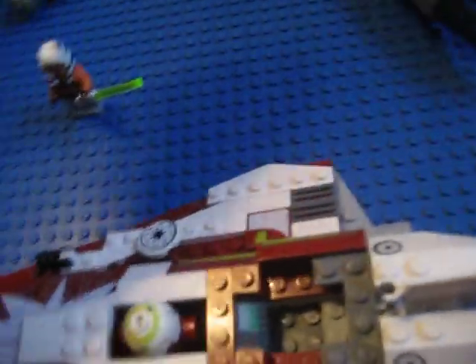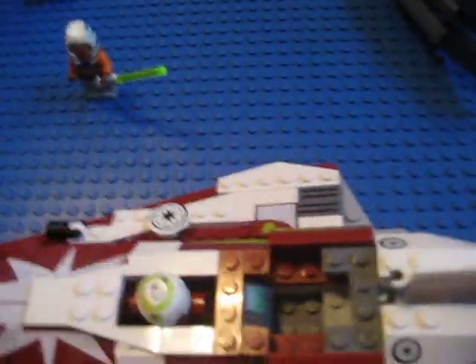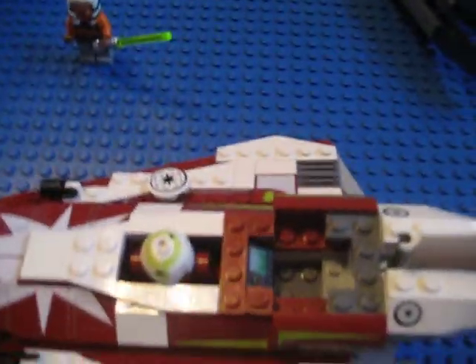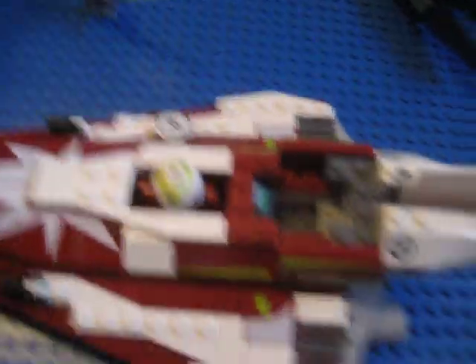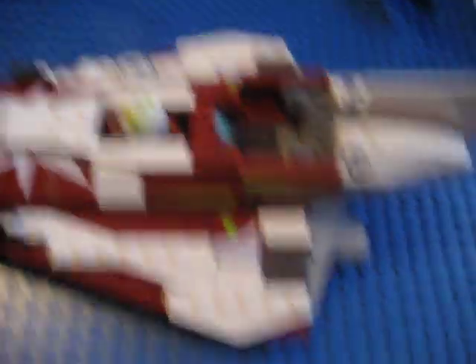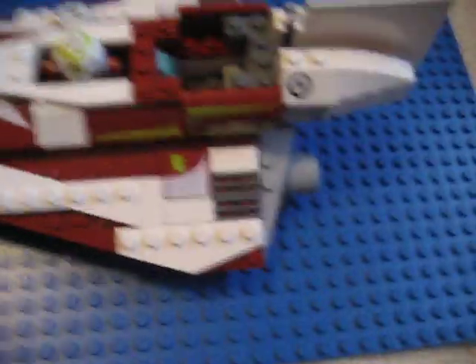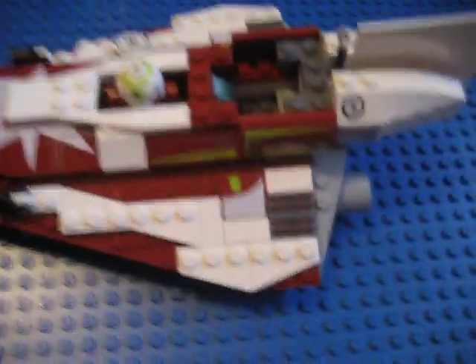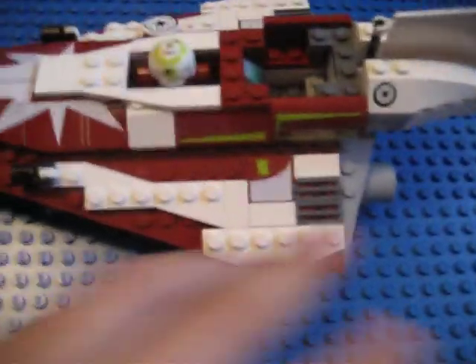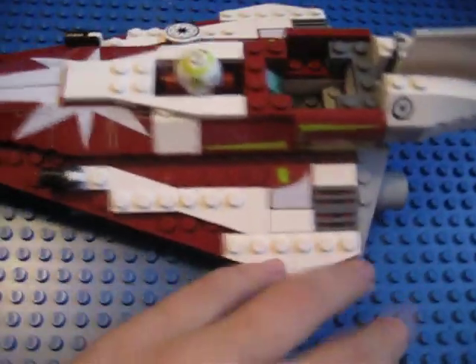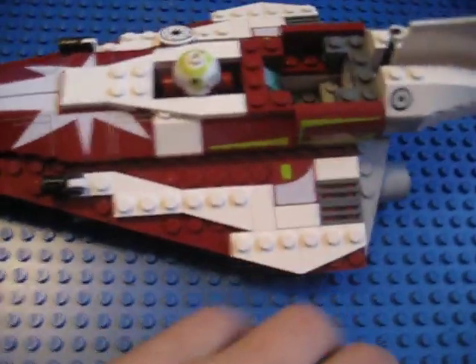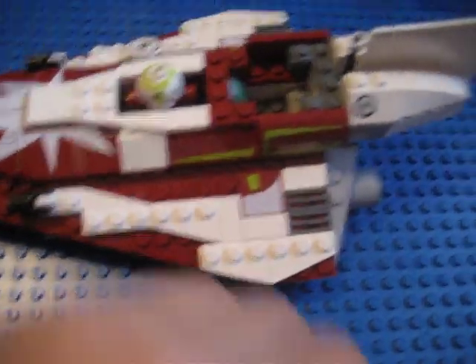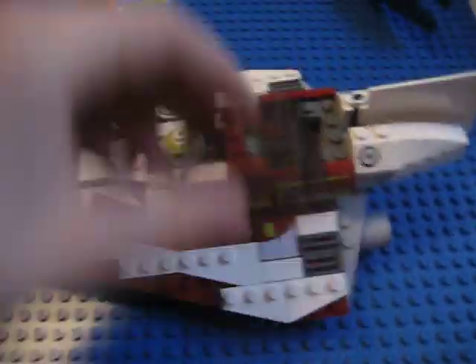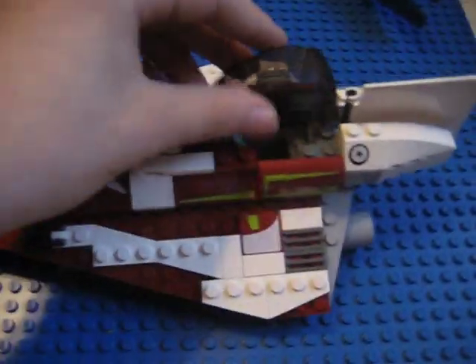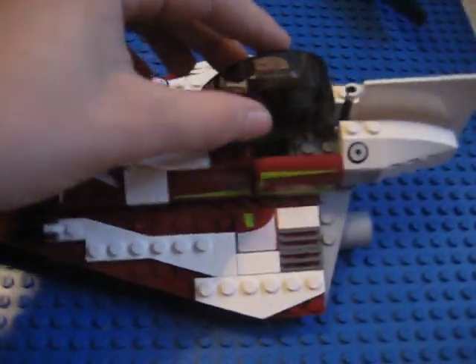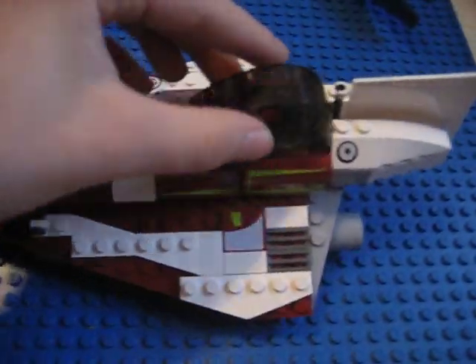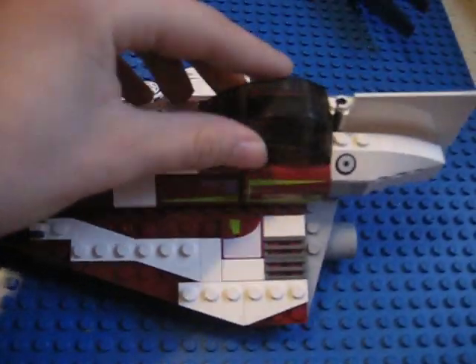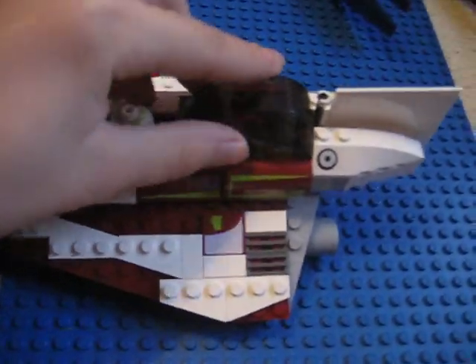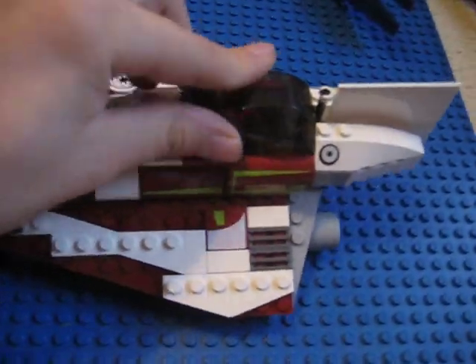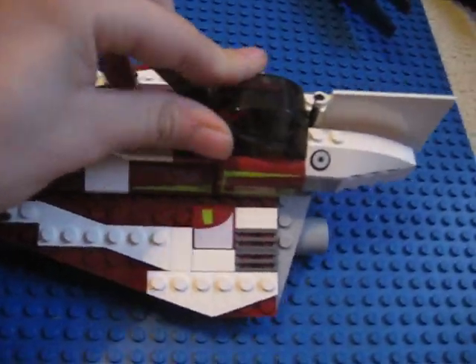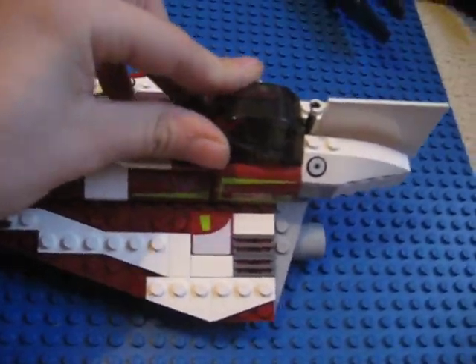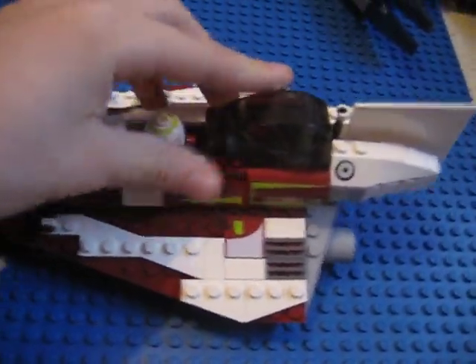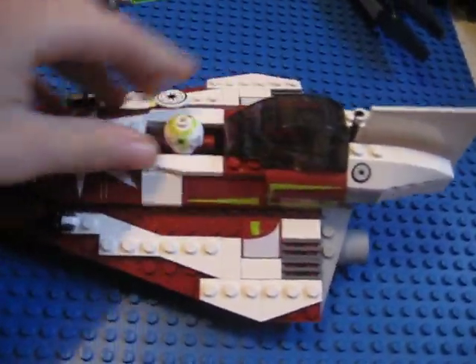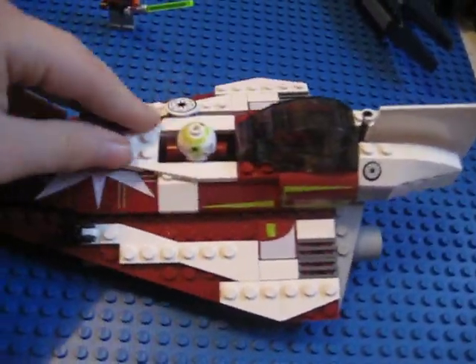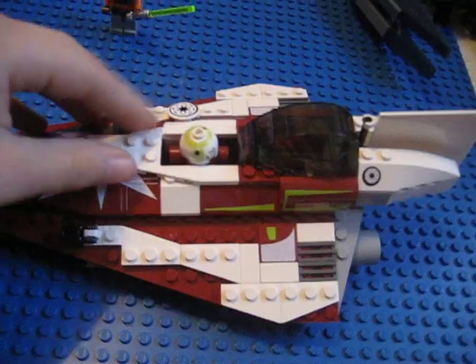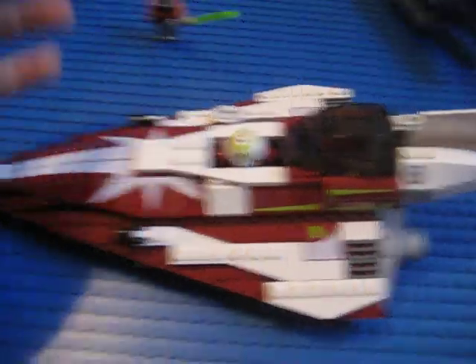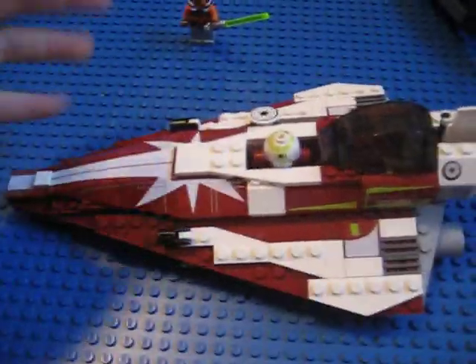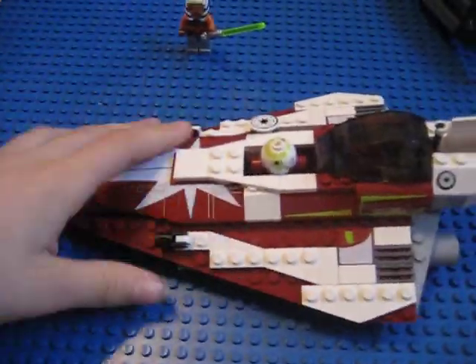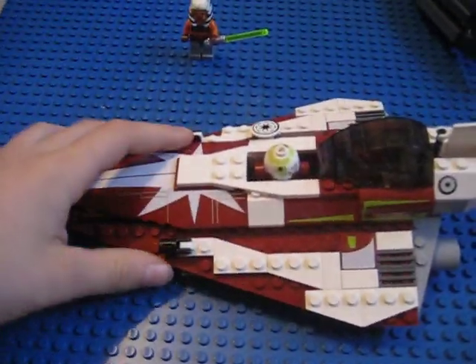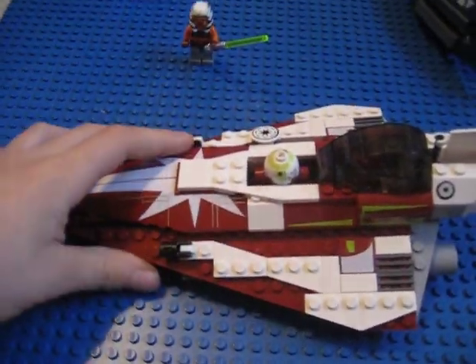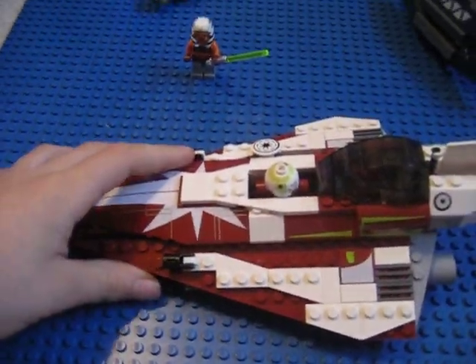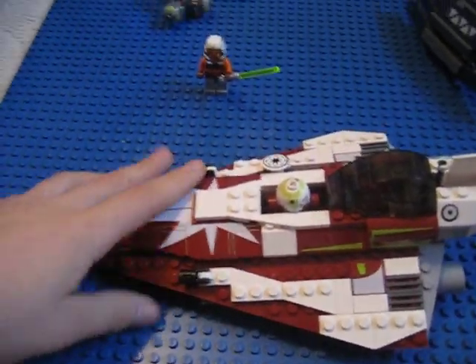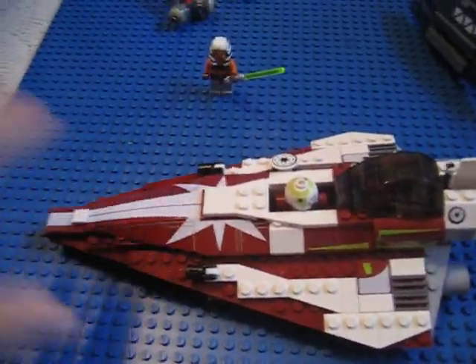Watch Episode Three and you'll see them. So yeah, that's Ahsoka's Starfighter, and that's pretty much the set.